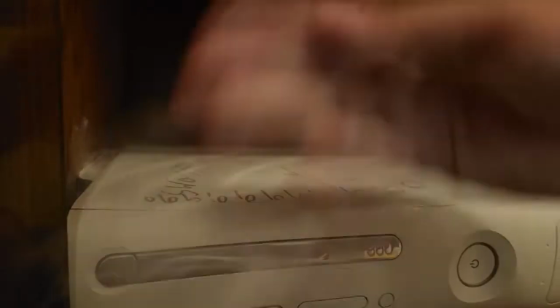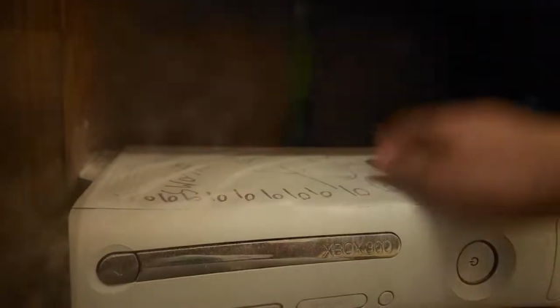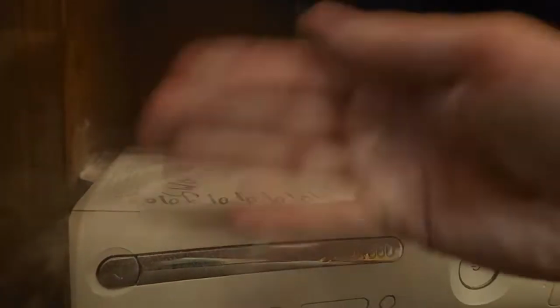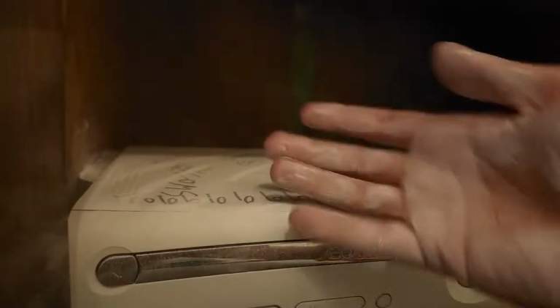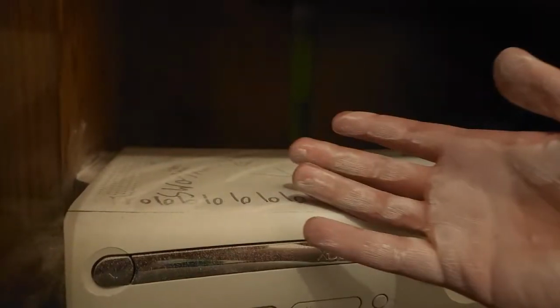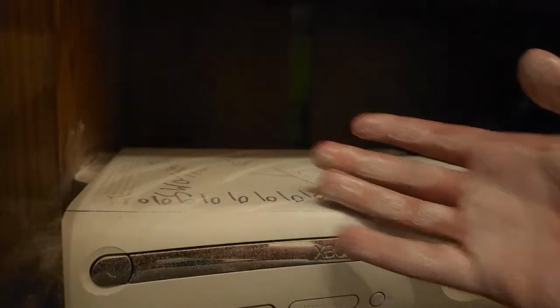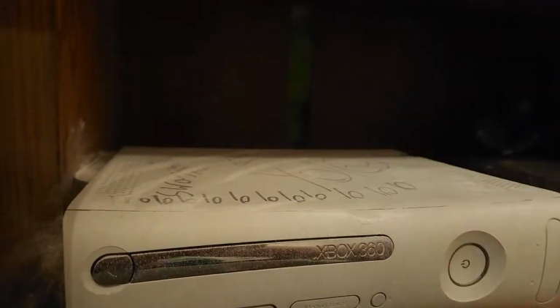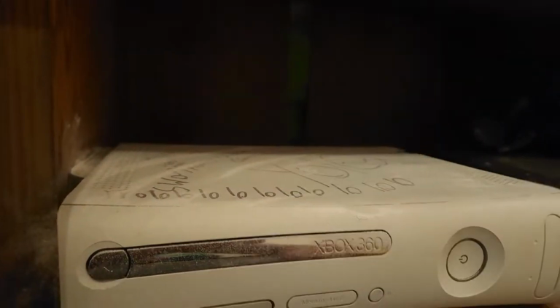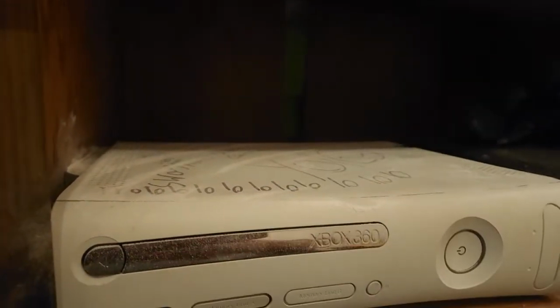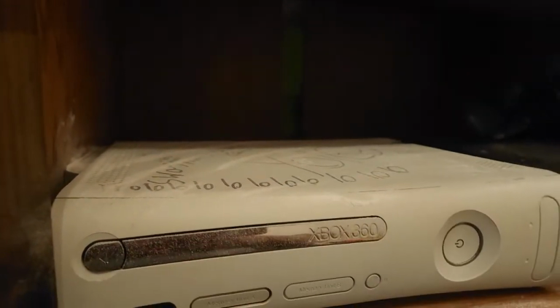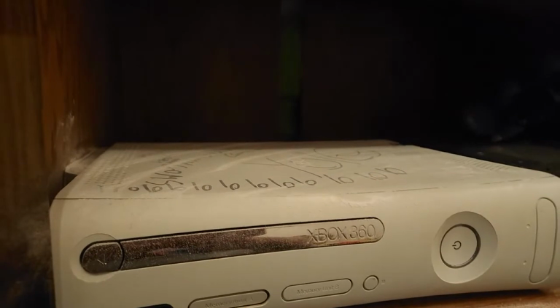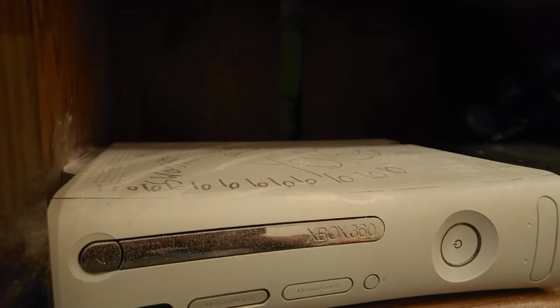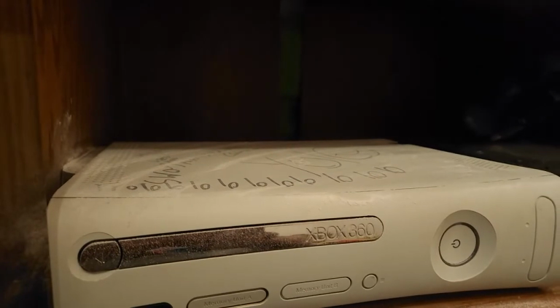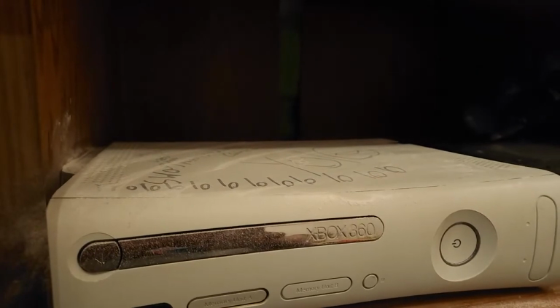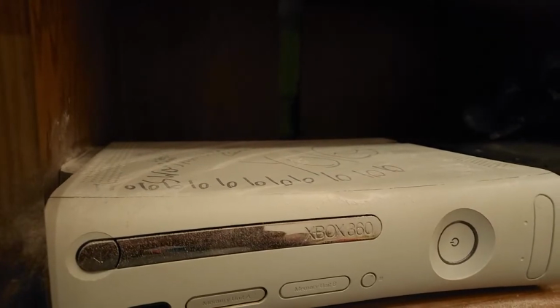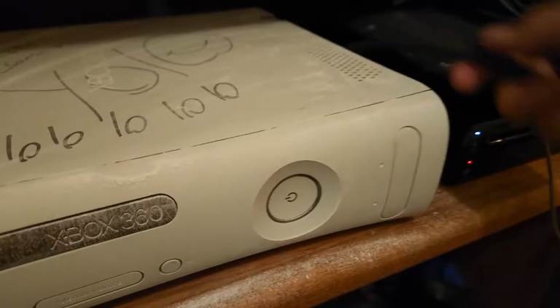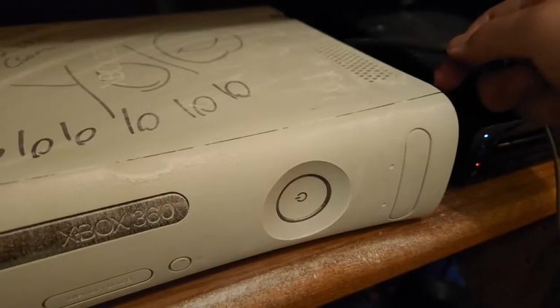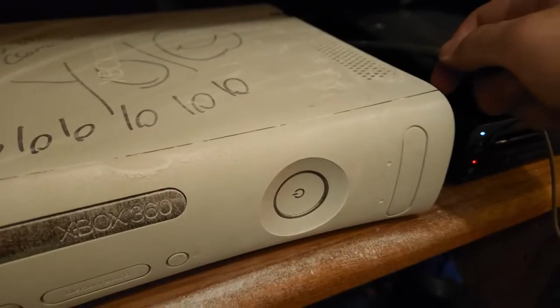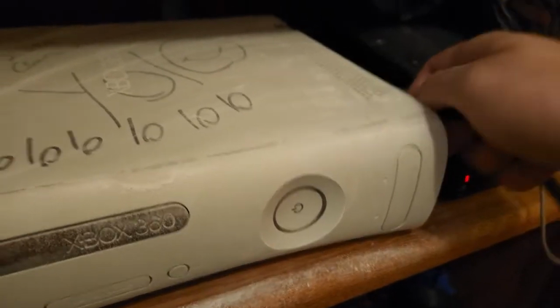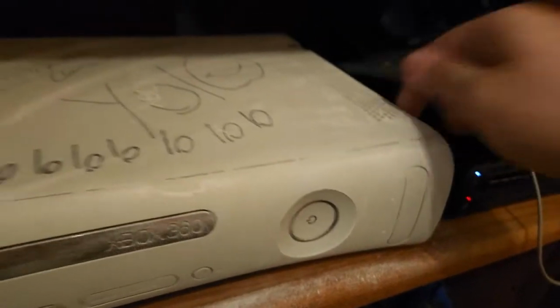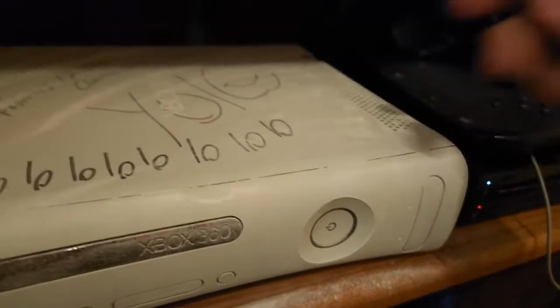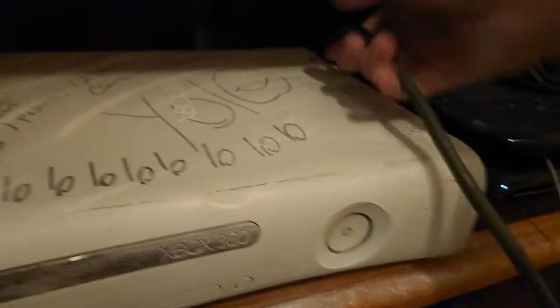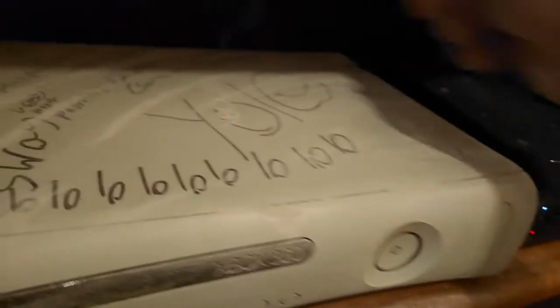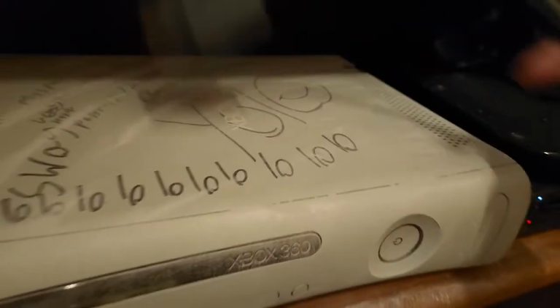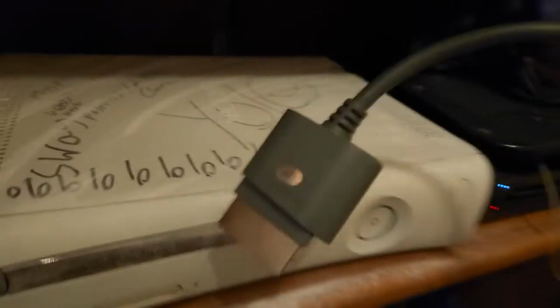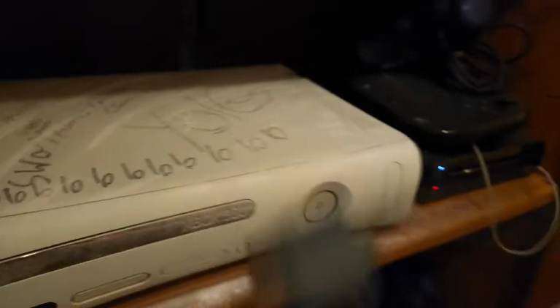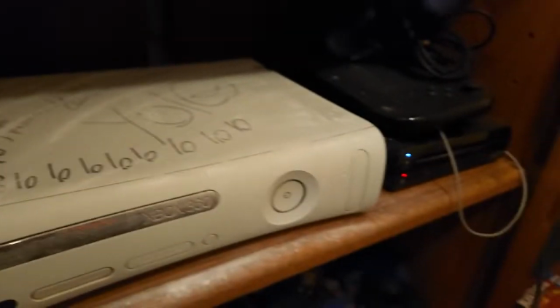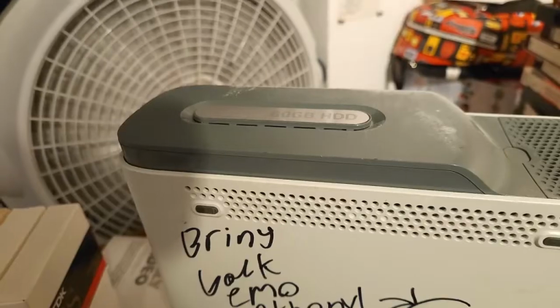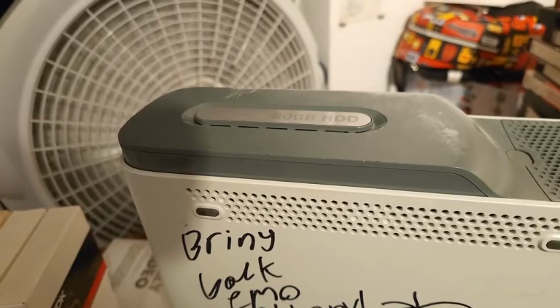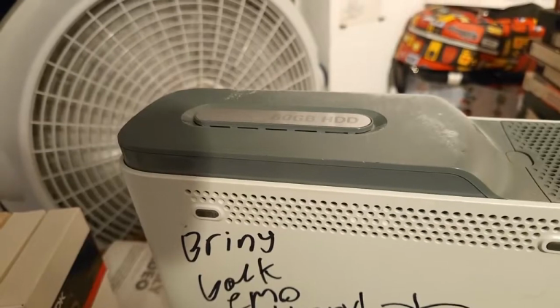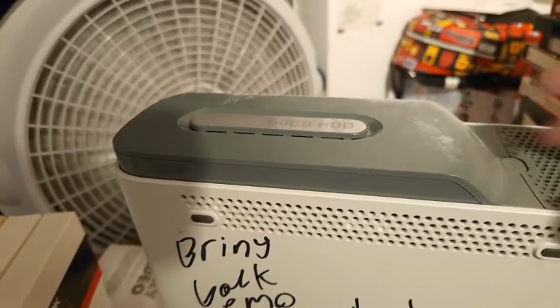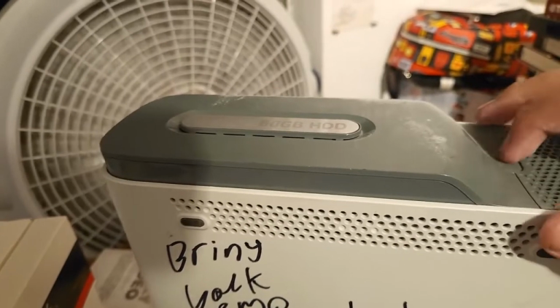Depending on how long it's been sitting, it may gather some dust. Make sure to unplug every component from the 360. This includes hard drives.